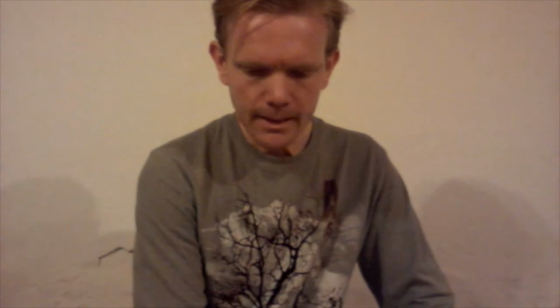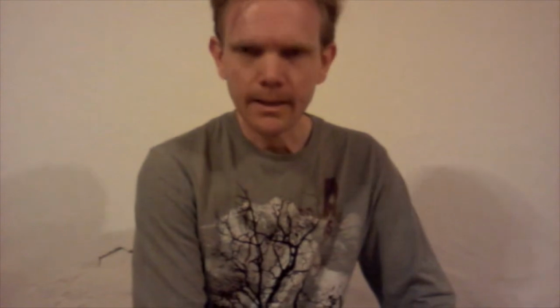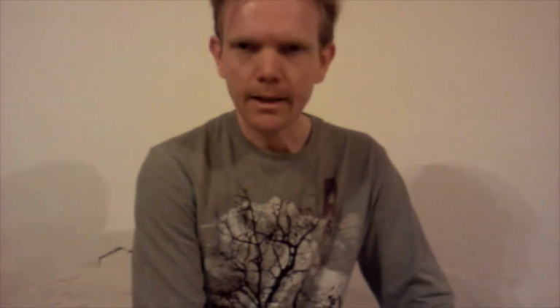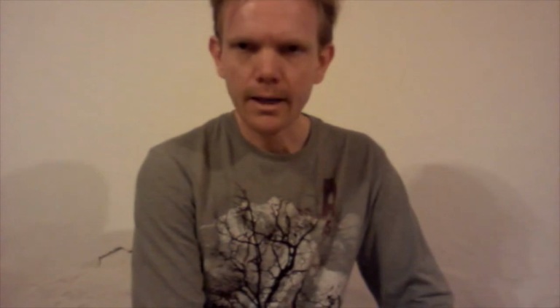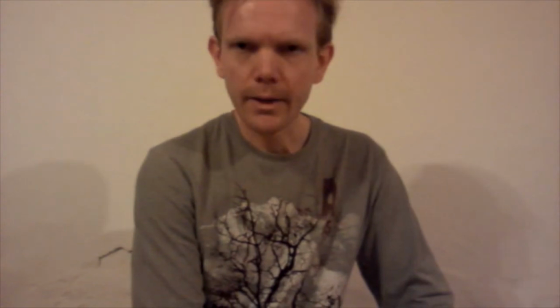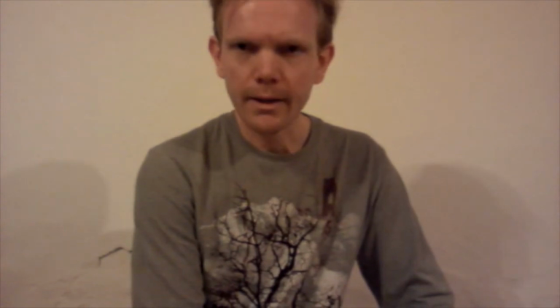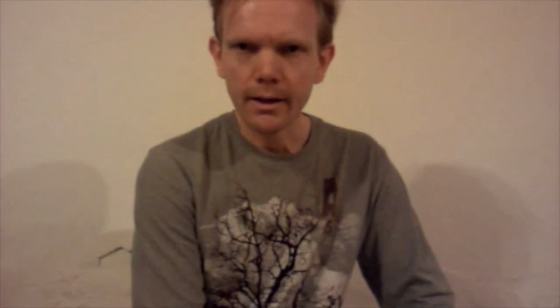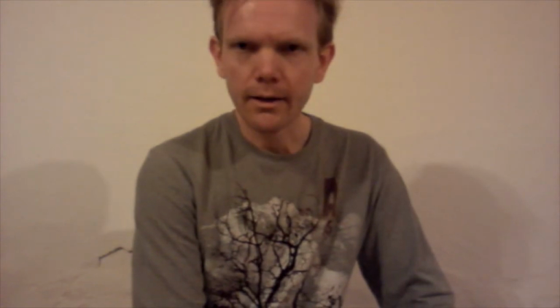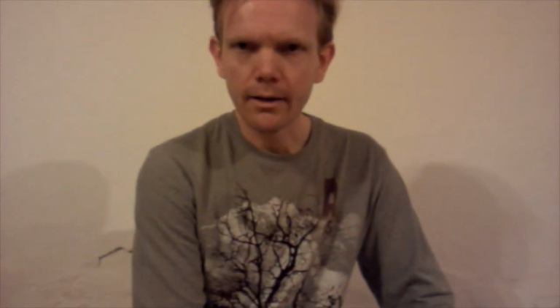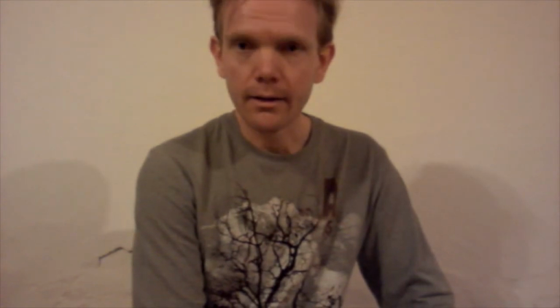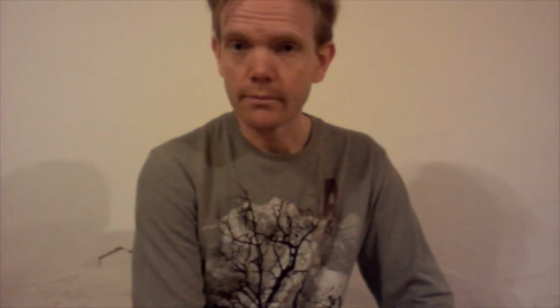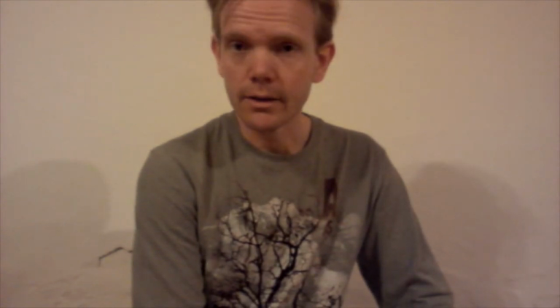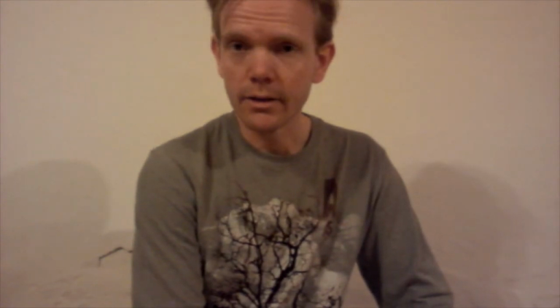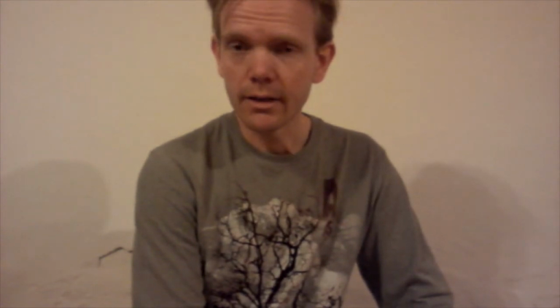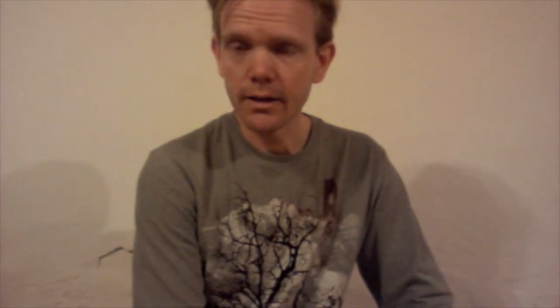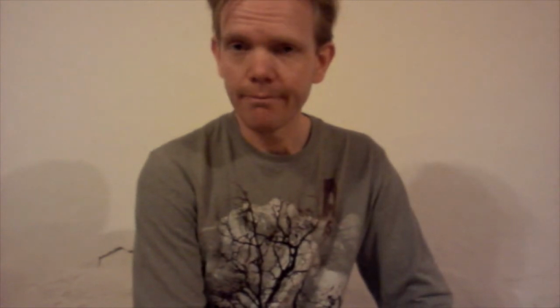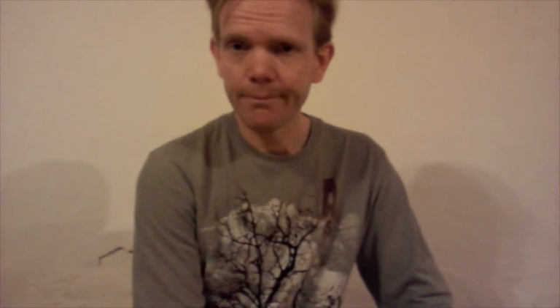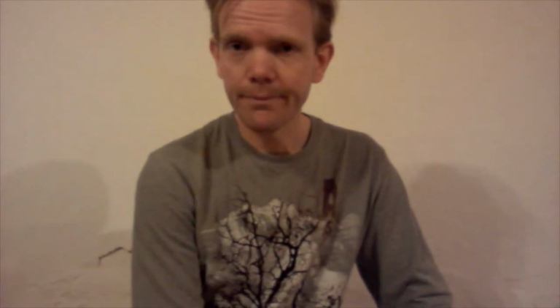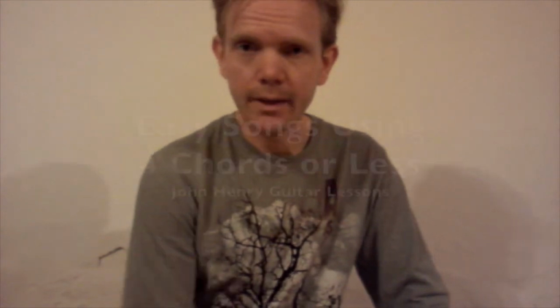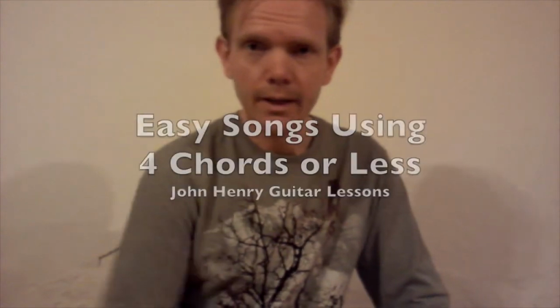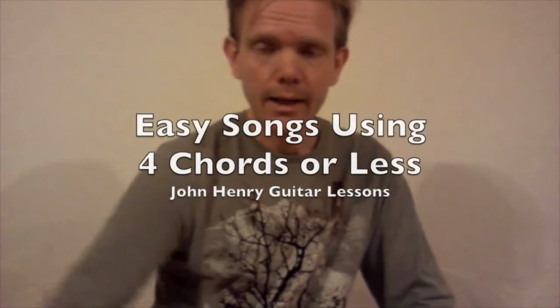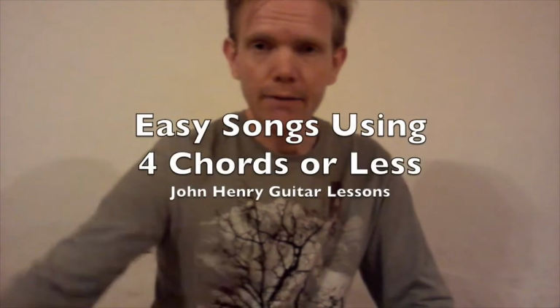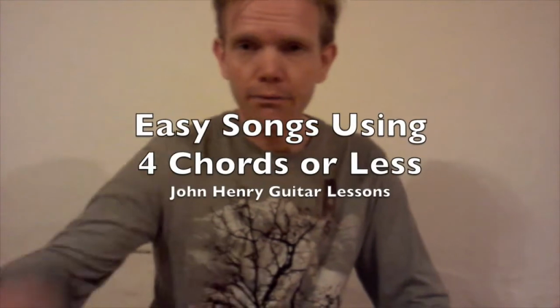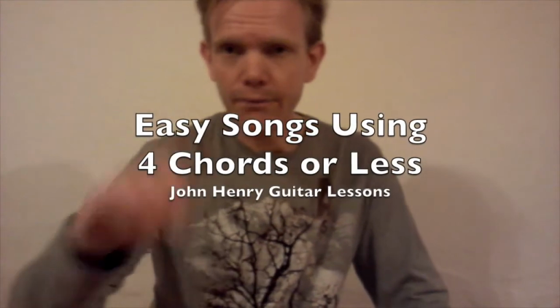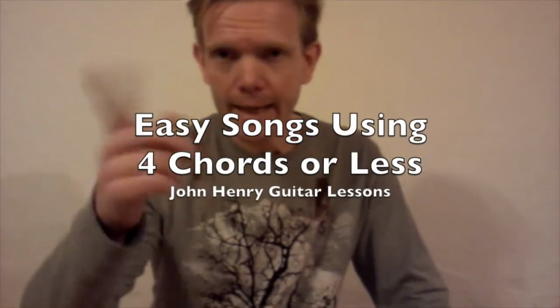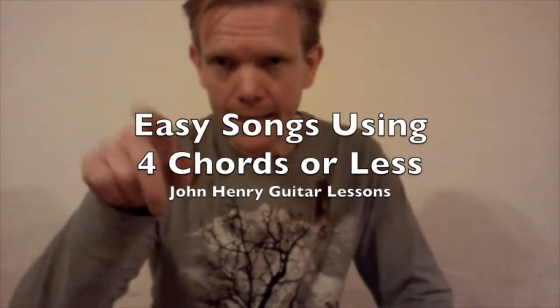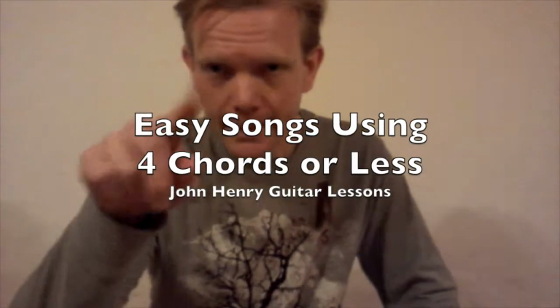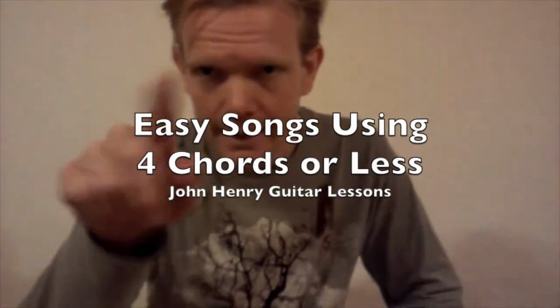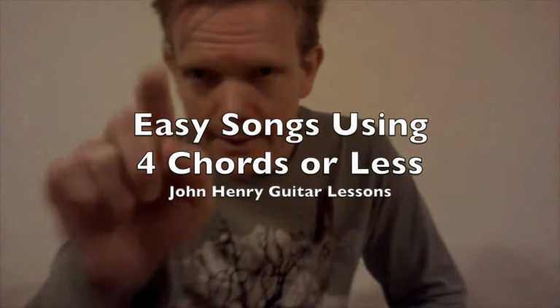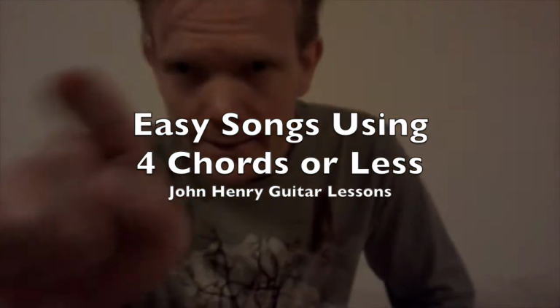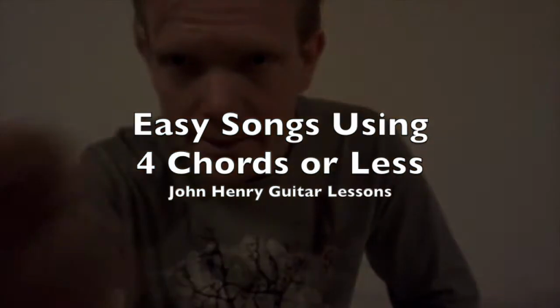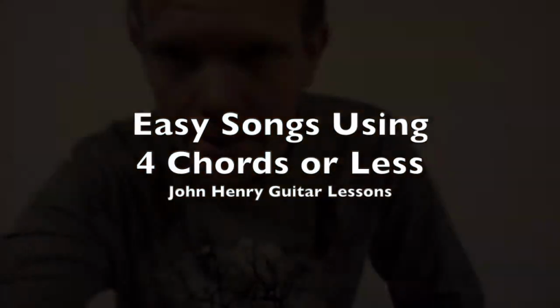Anyway, until next time, have a fan-diddly-tastic day!